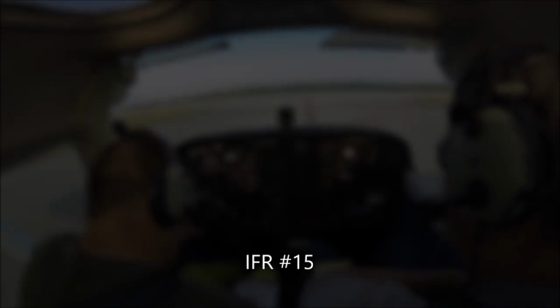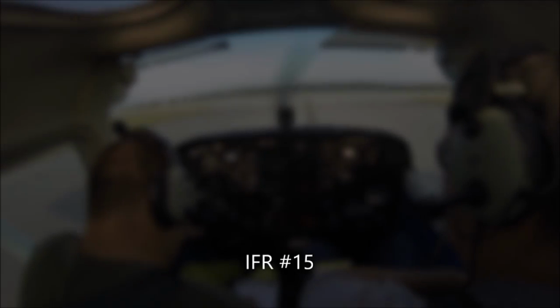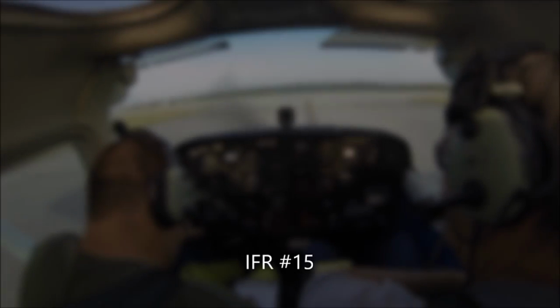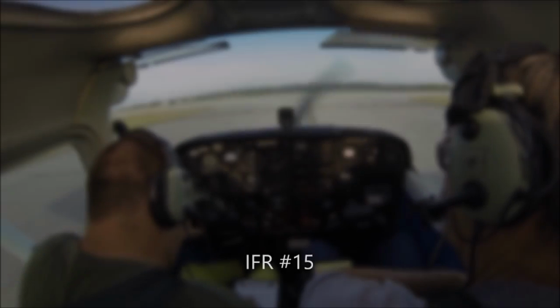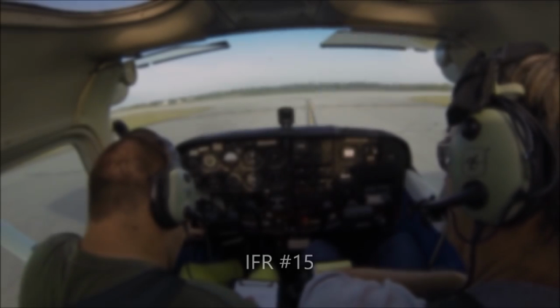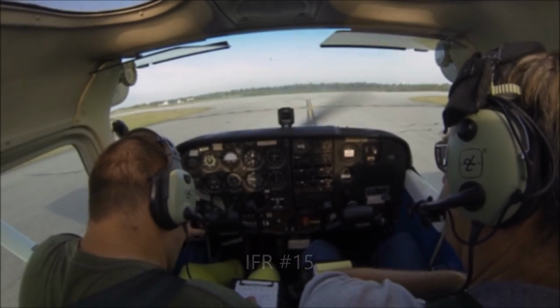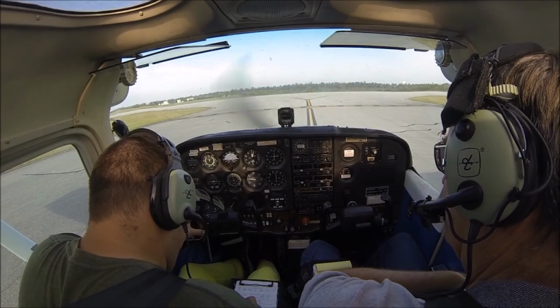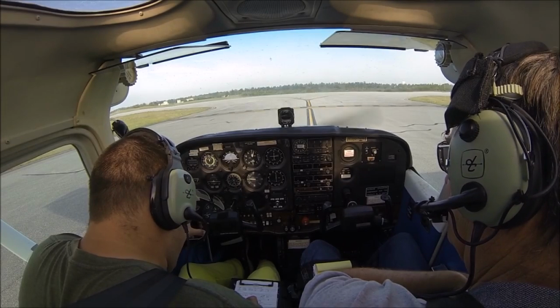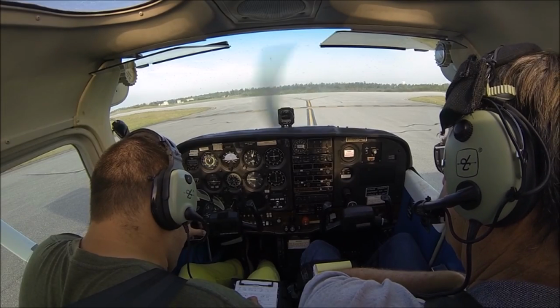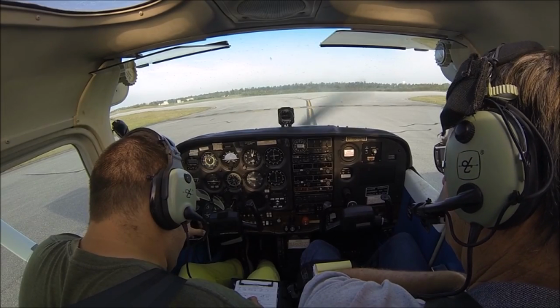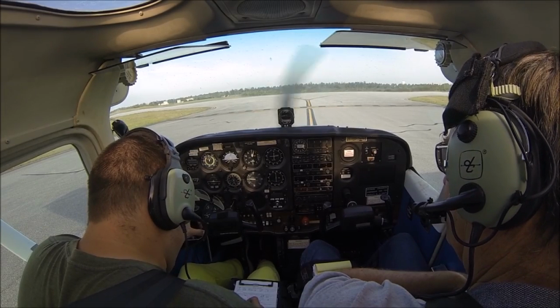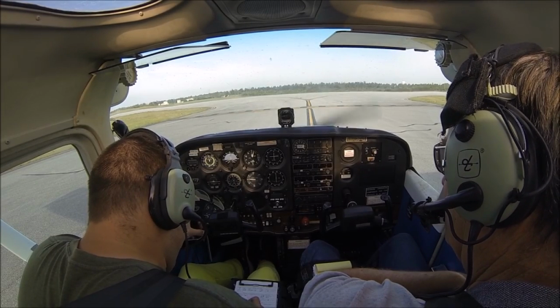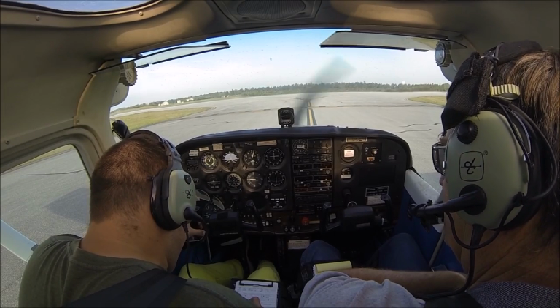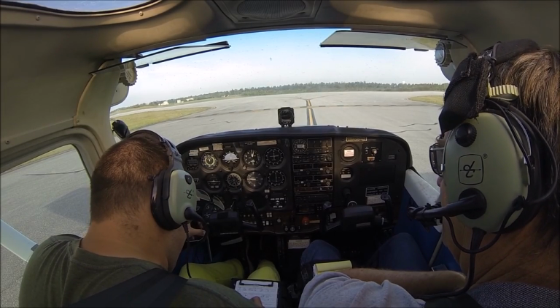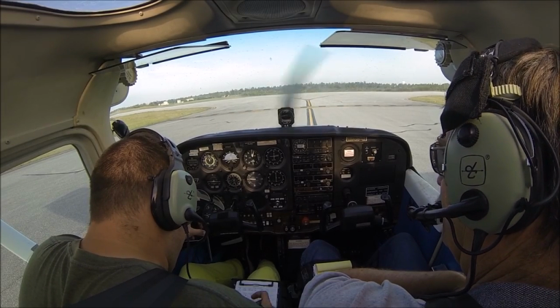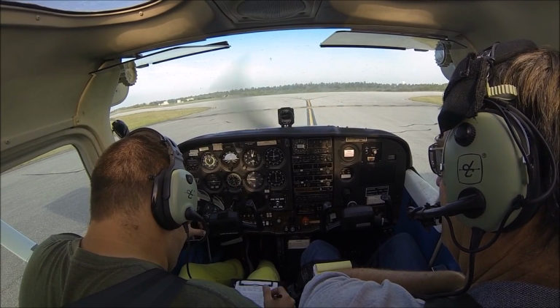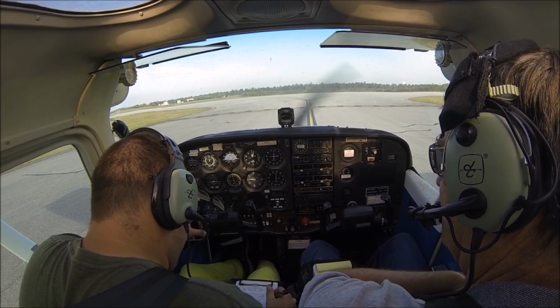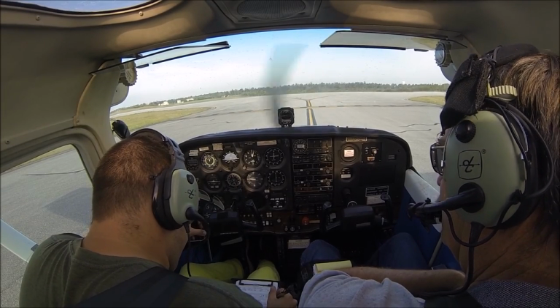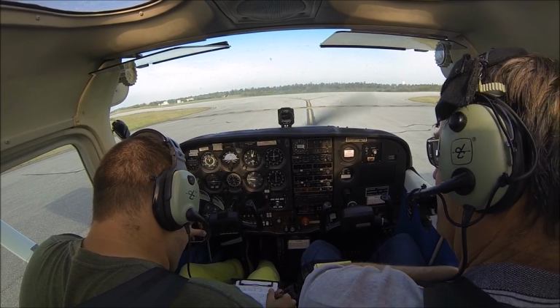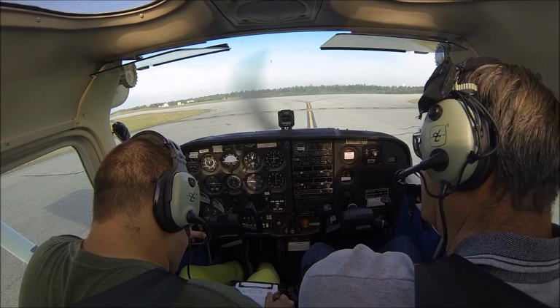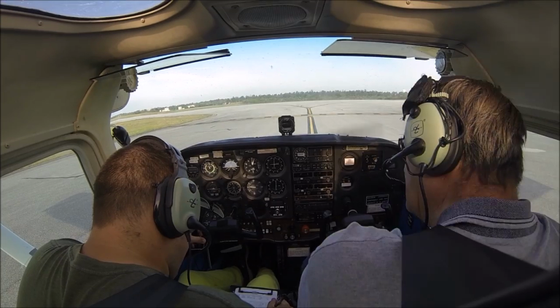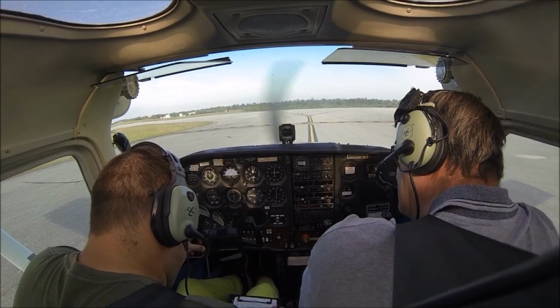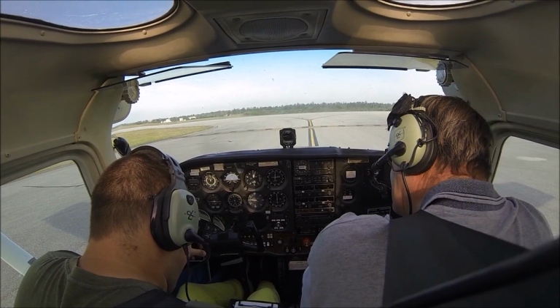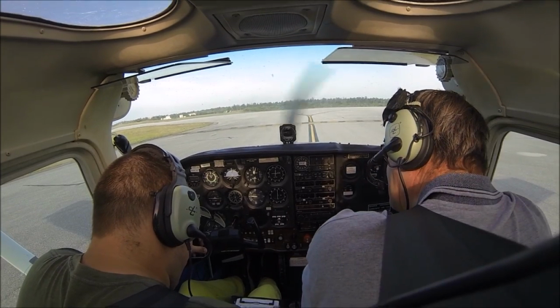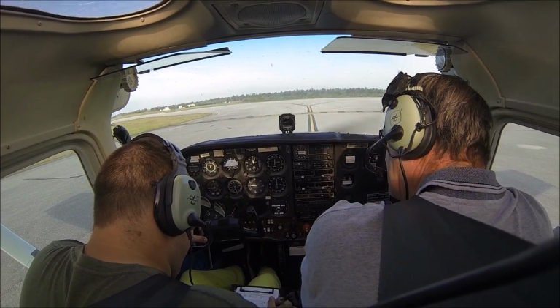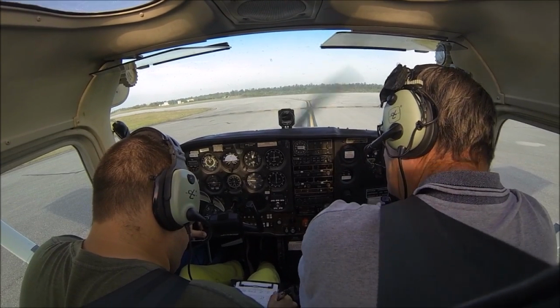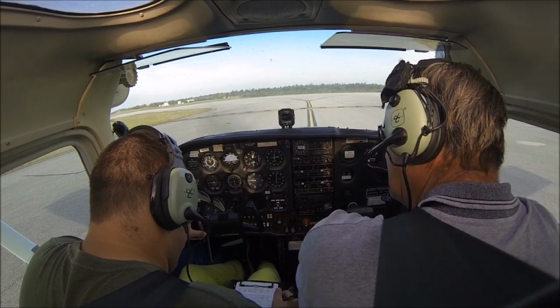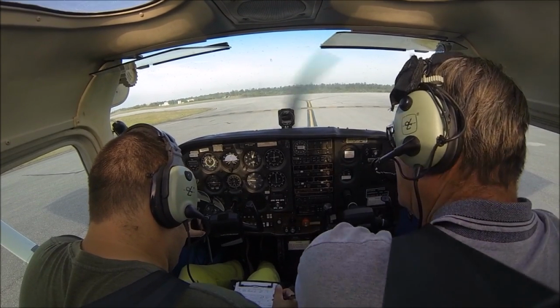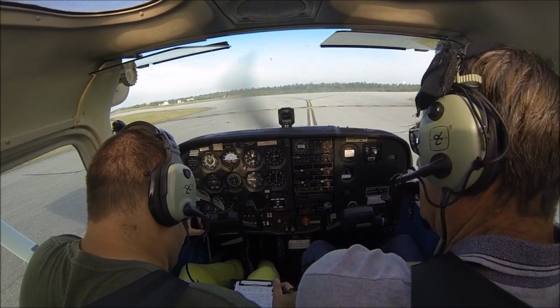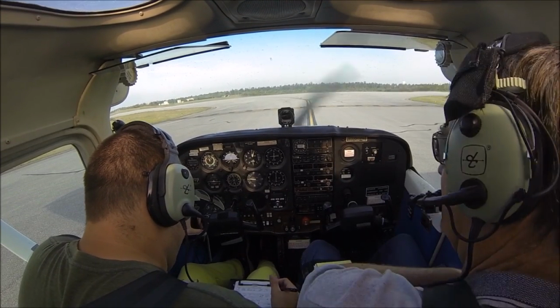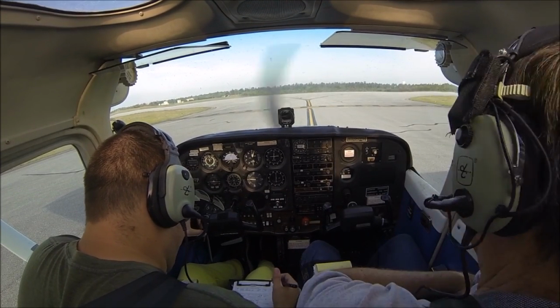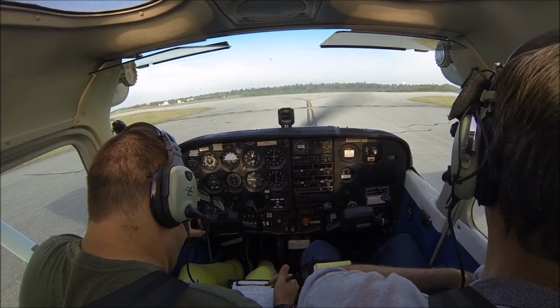Eggland Tower, Air Club 13, intersection November, ready for departure, runway 19, VFR for the north training area.